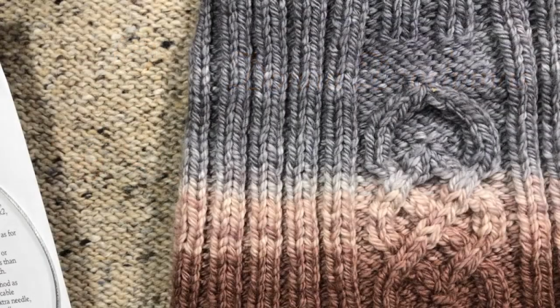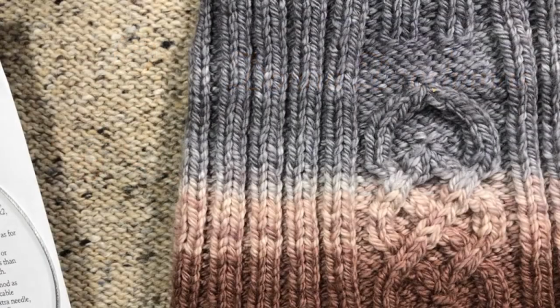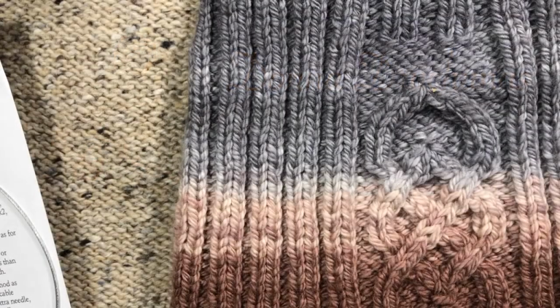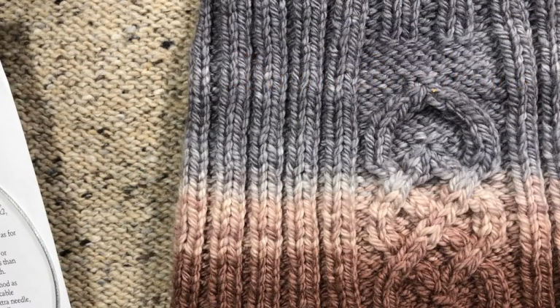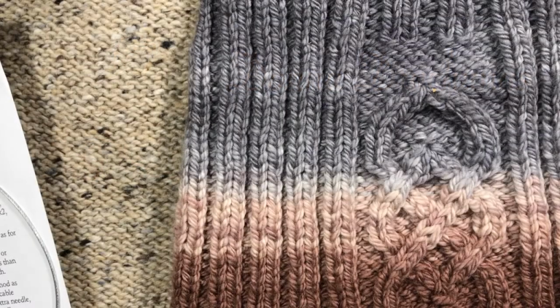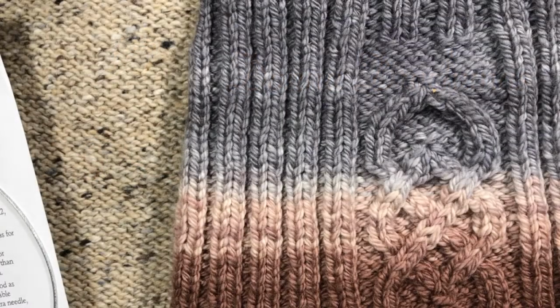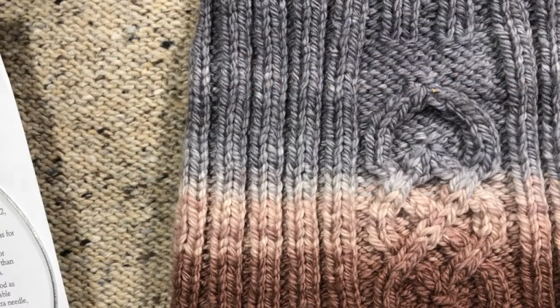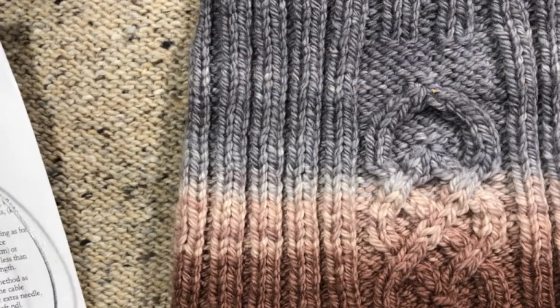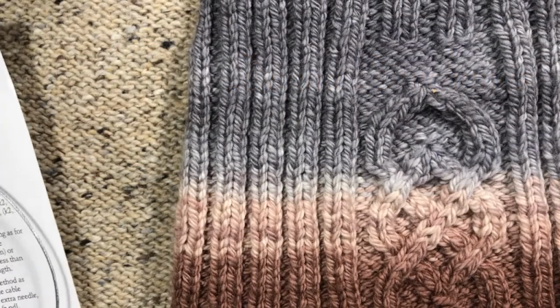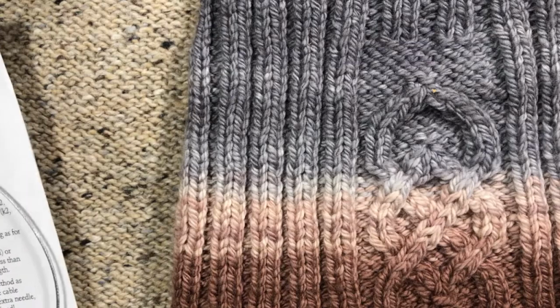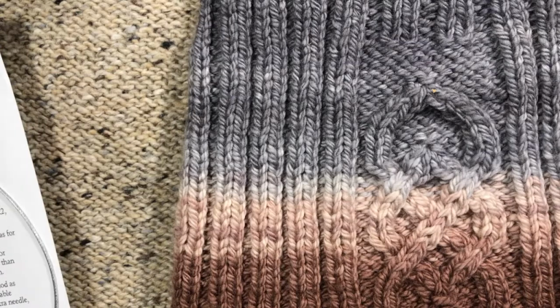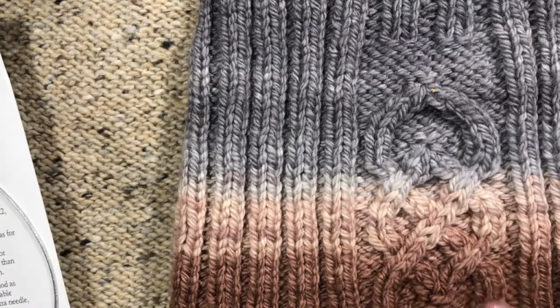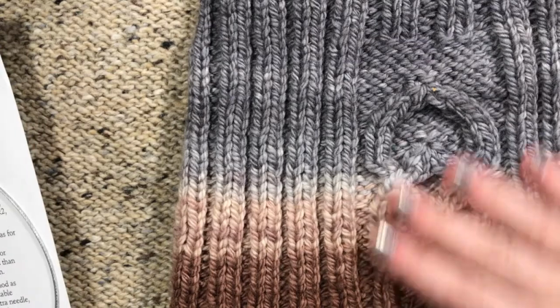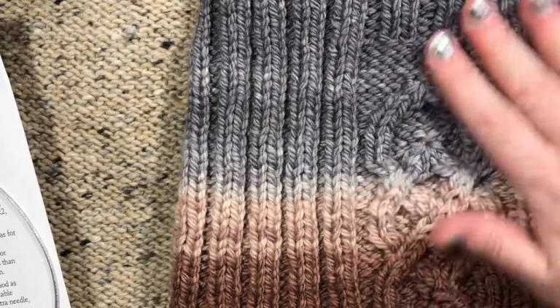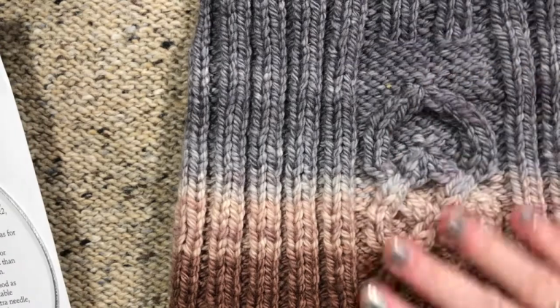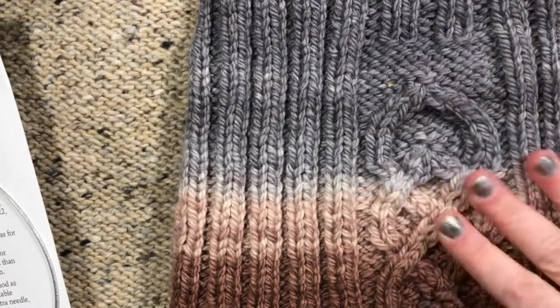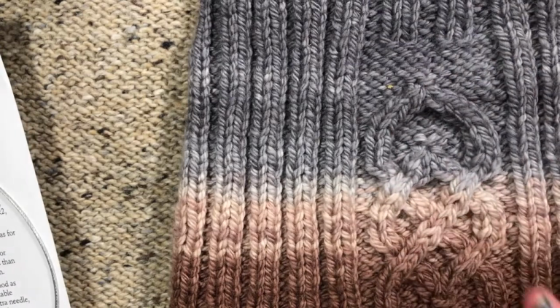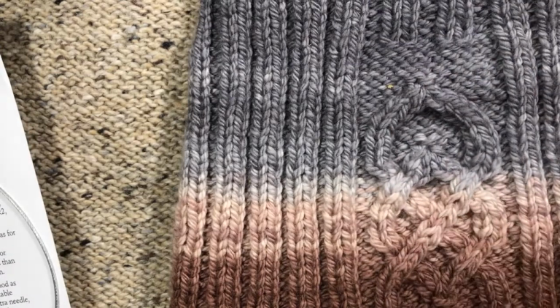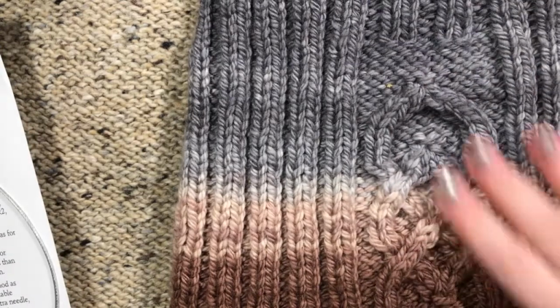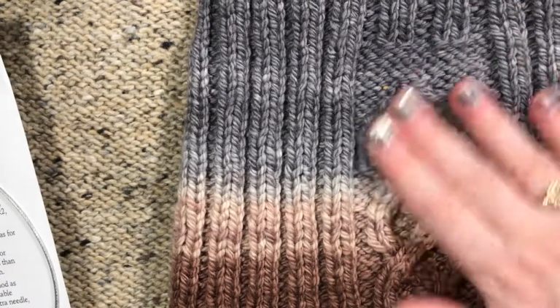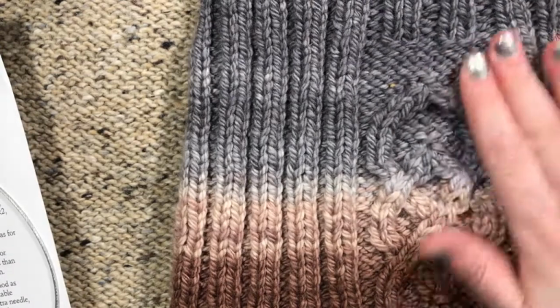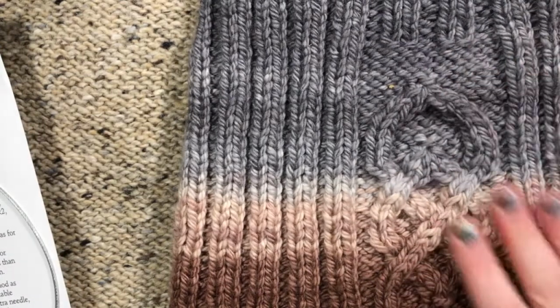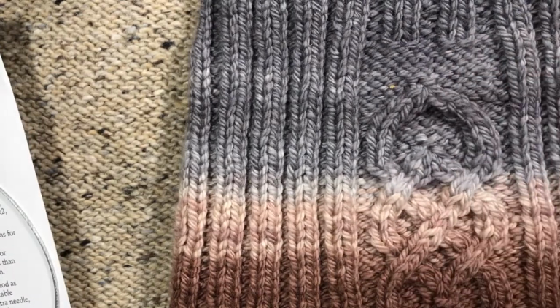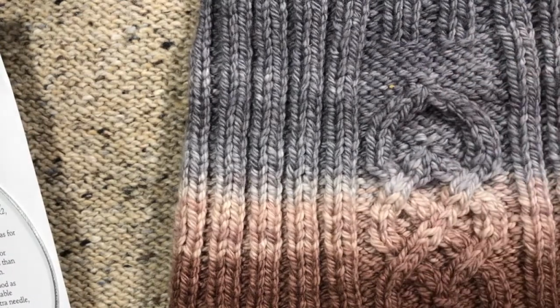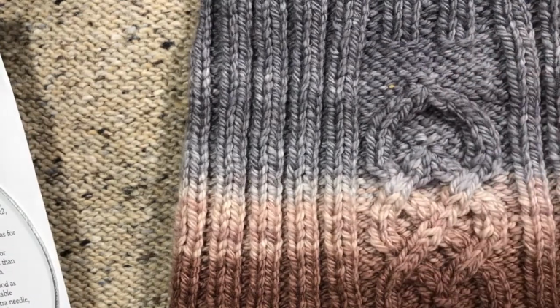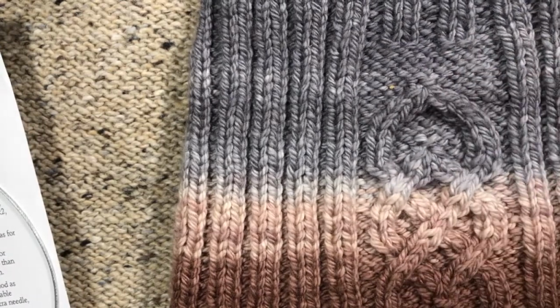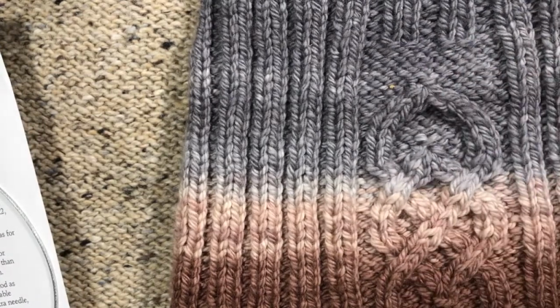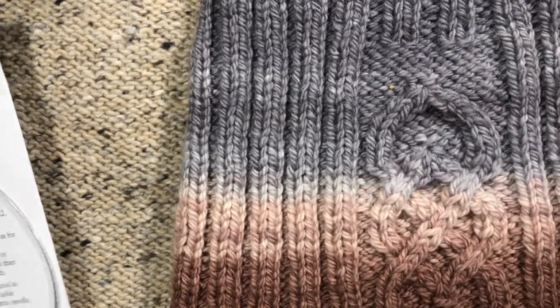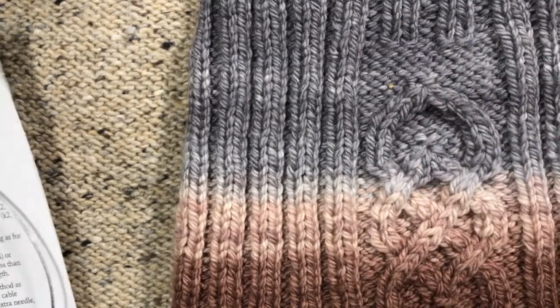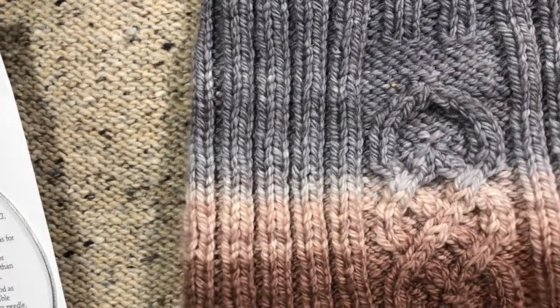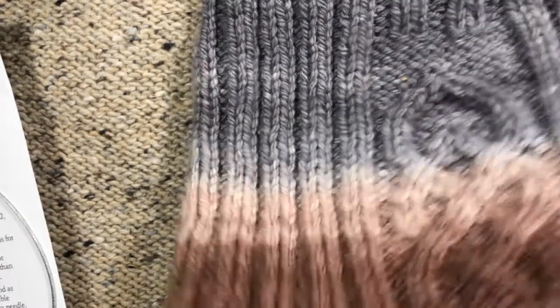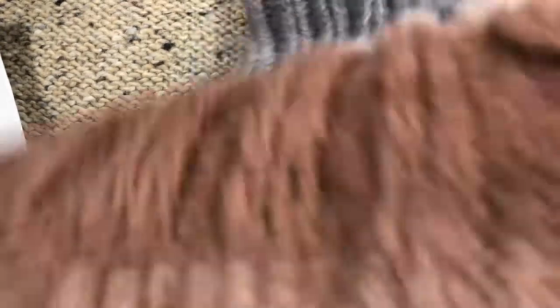Hi, I'm Donna Jakunis. In this video I'm going to show you another part of this Parts Unknown Viking cowl.